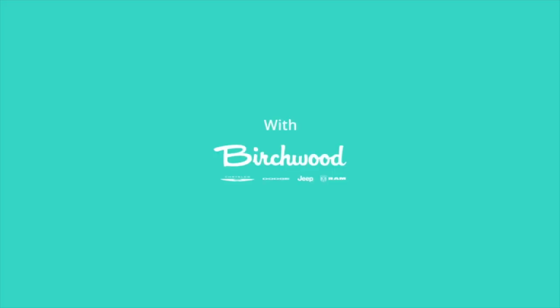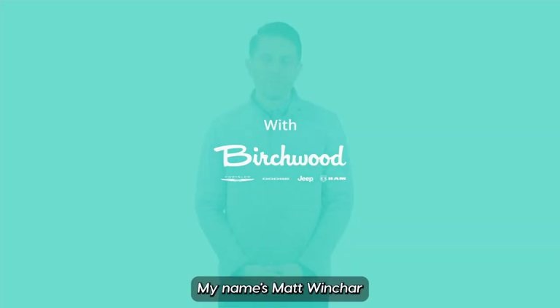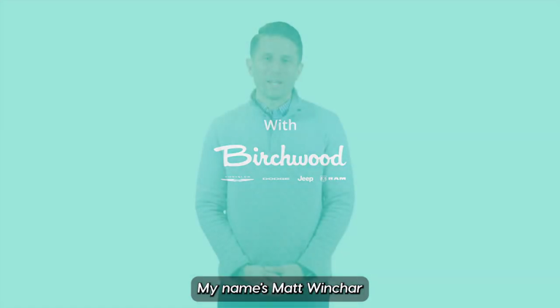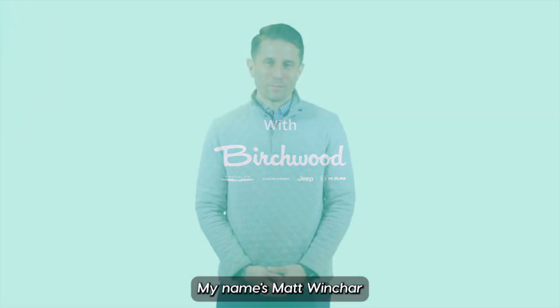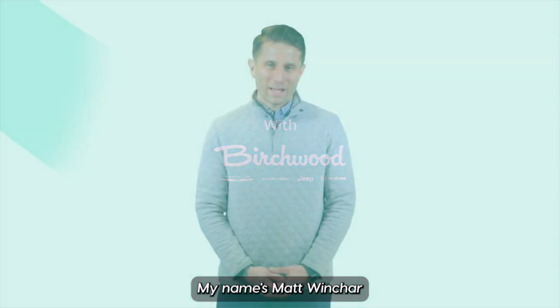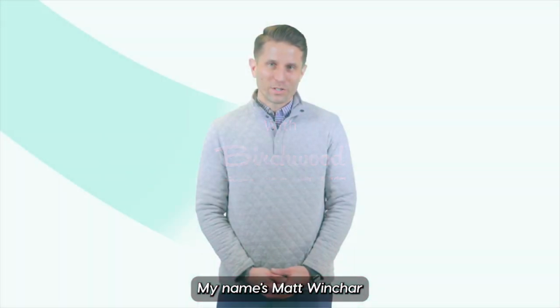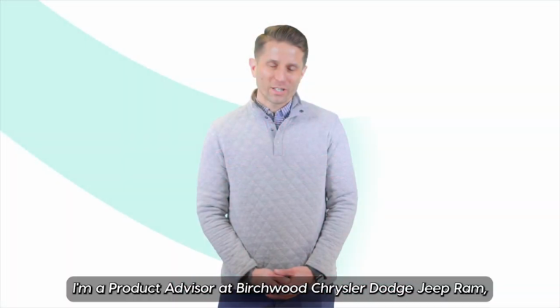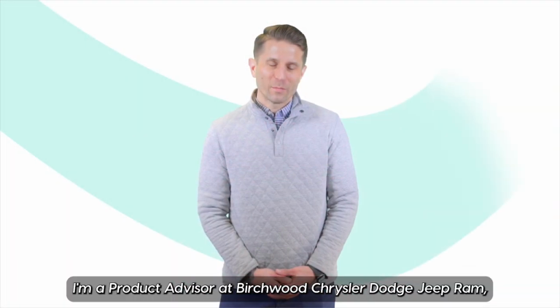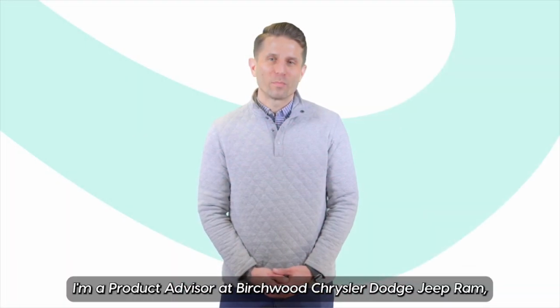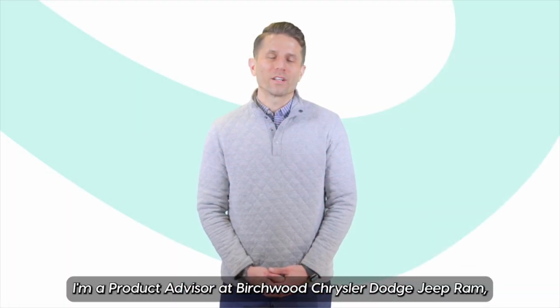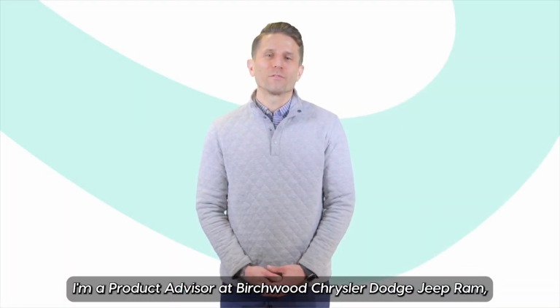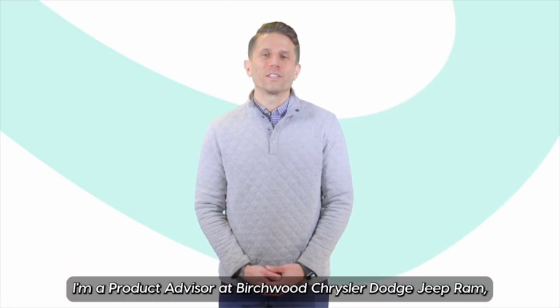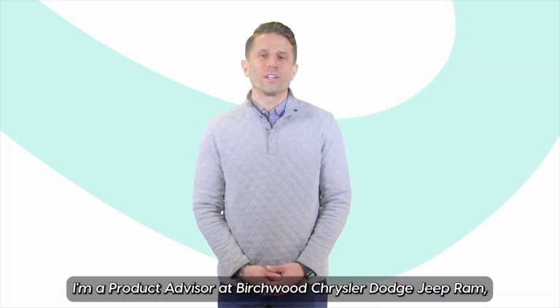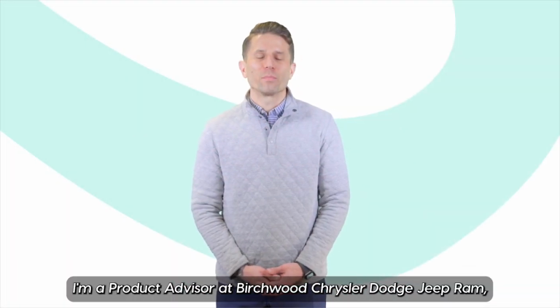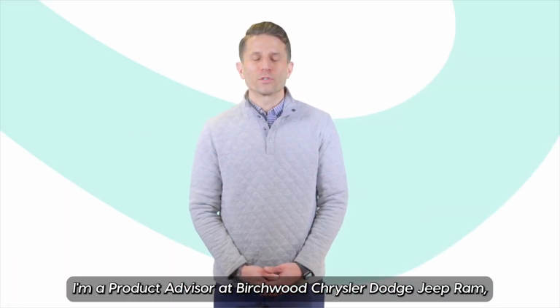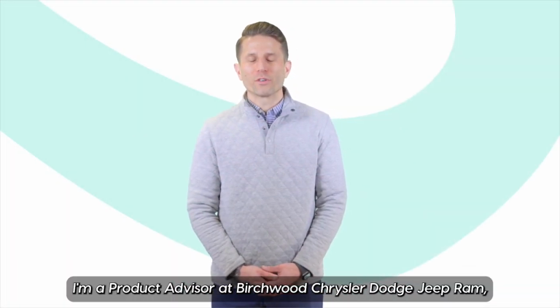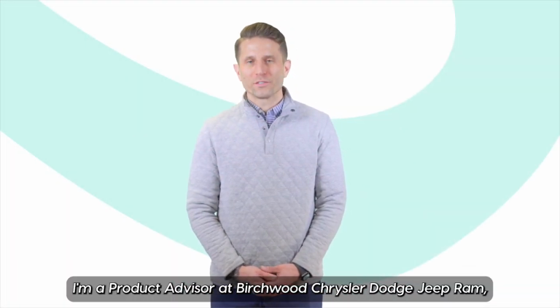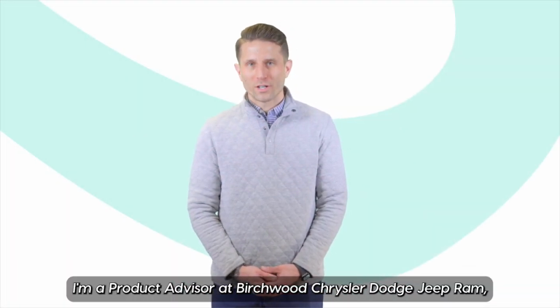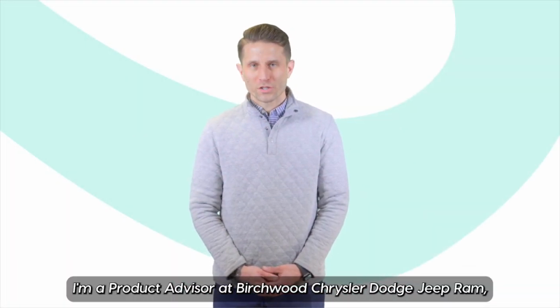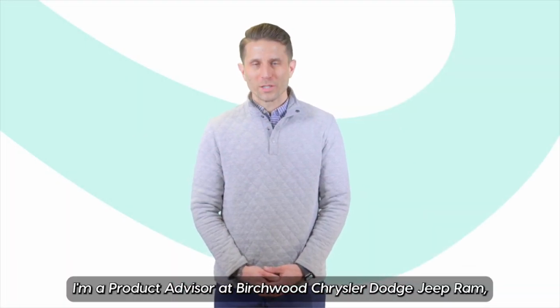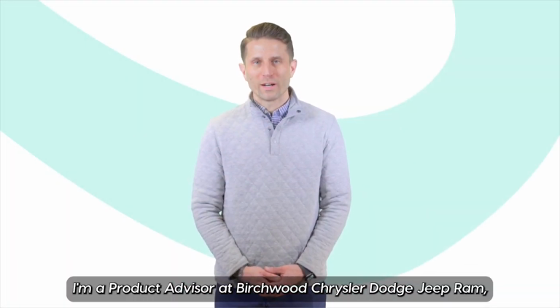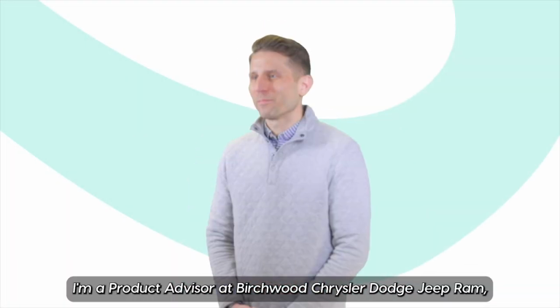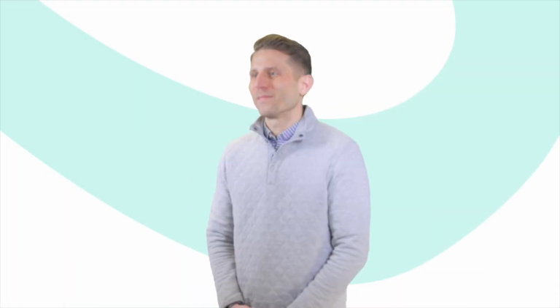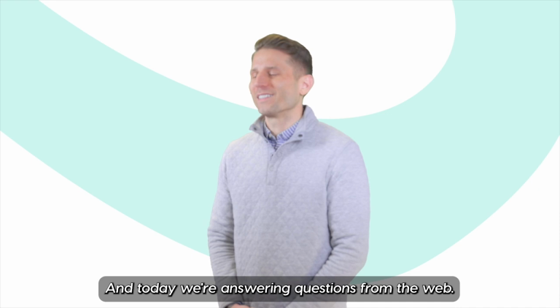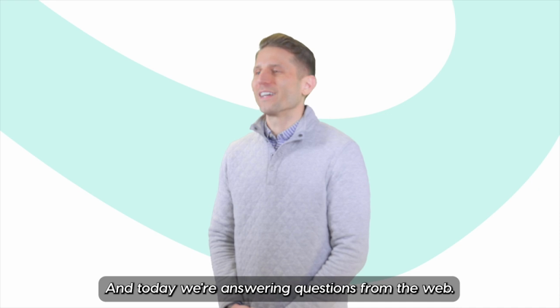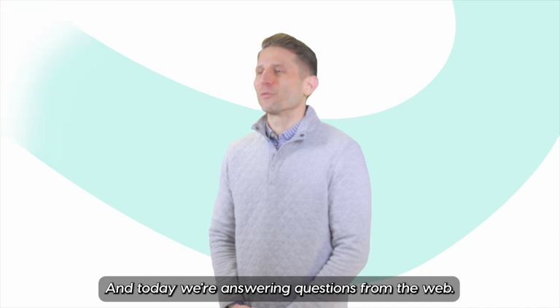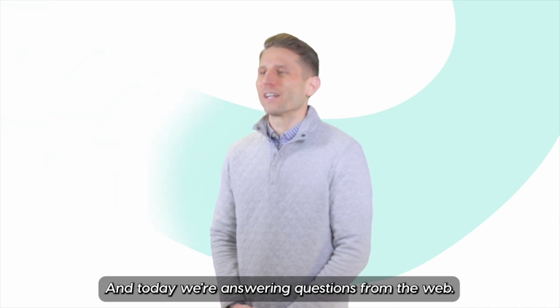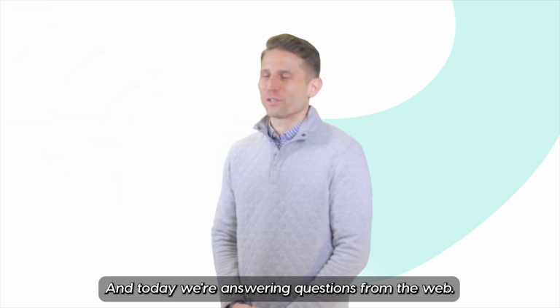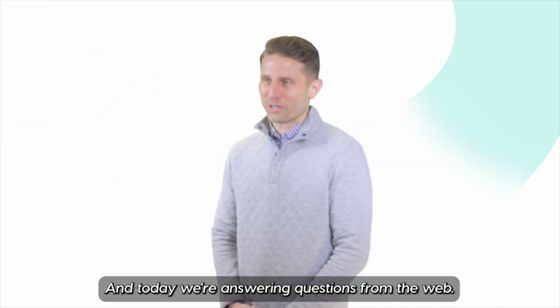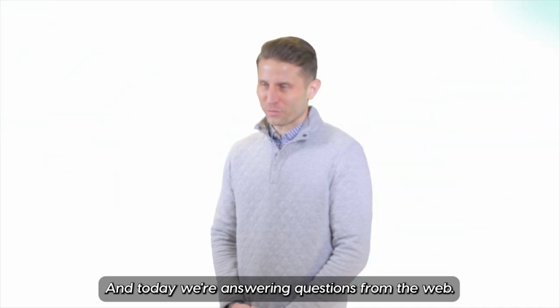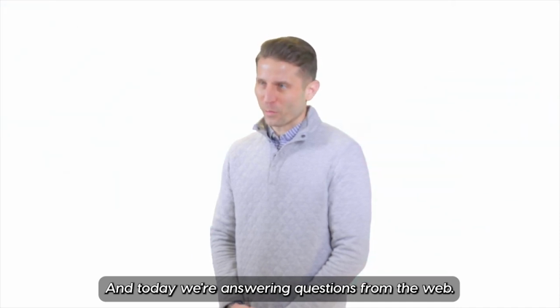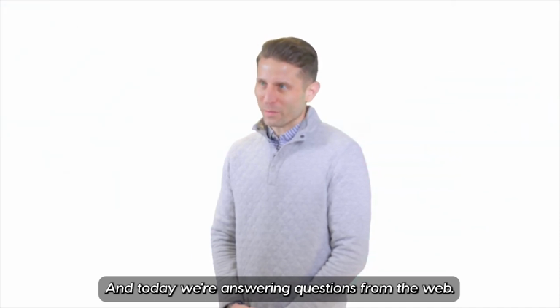My name is Matt Winchar. I'm a product advisor at Birchwood Chrysler Dodge Jeep Ram, and today we're answering questions from the web.